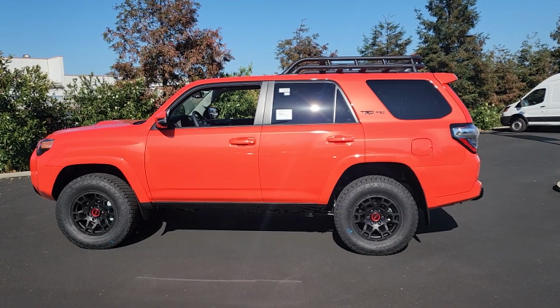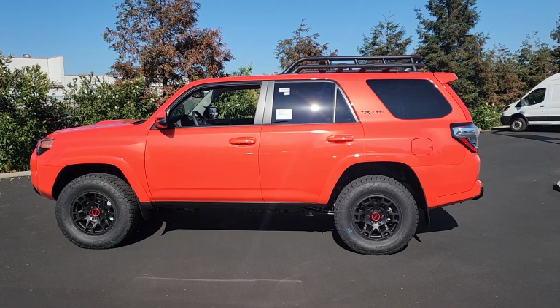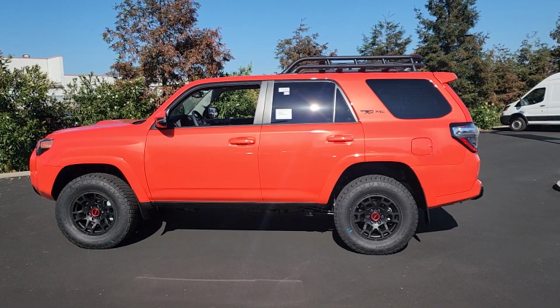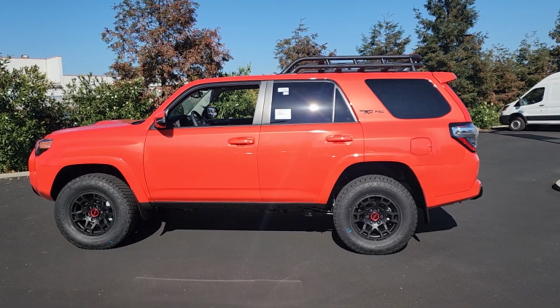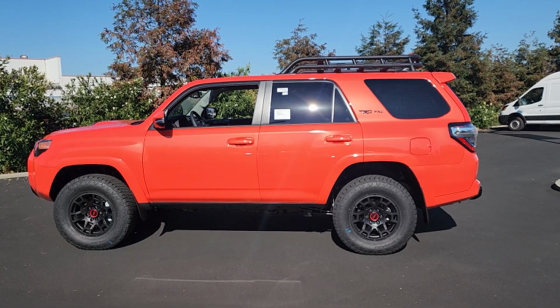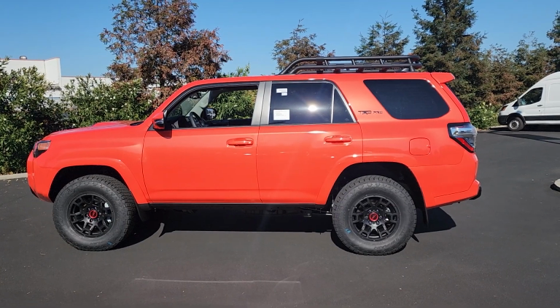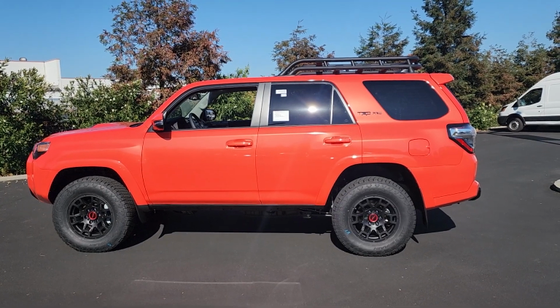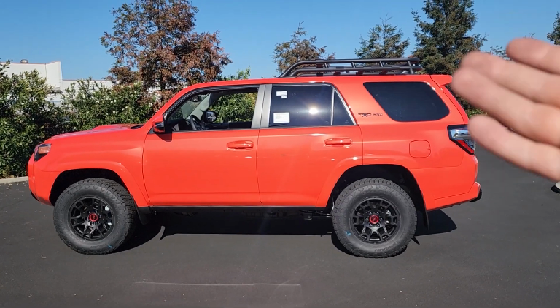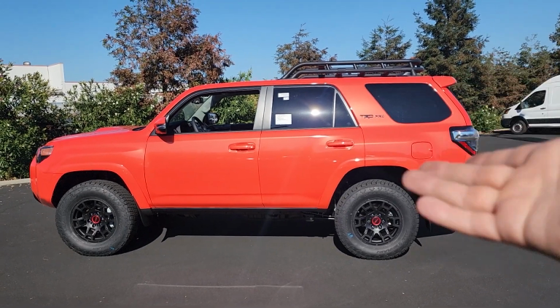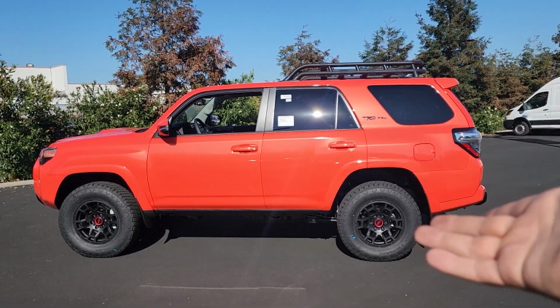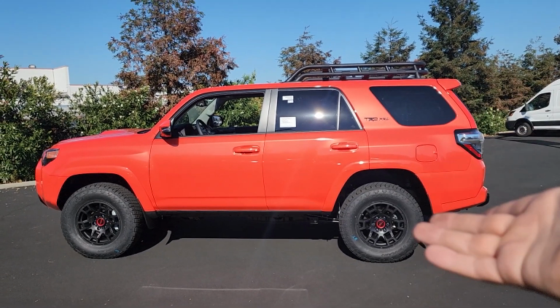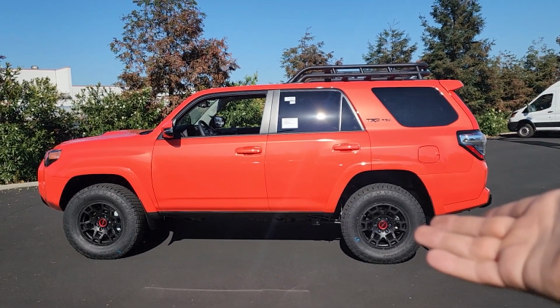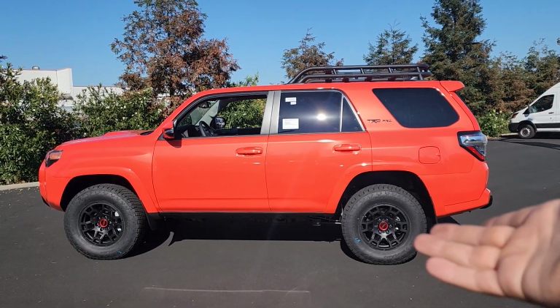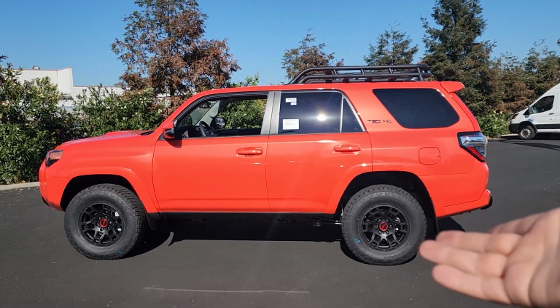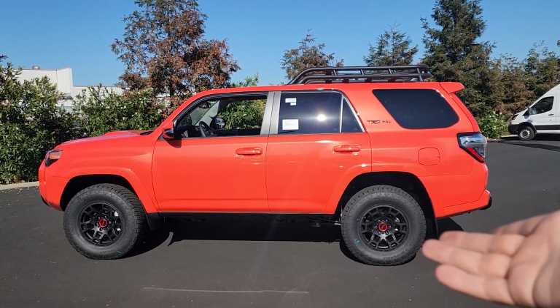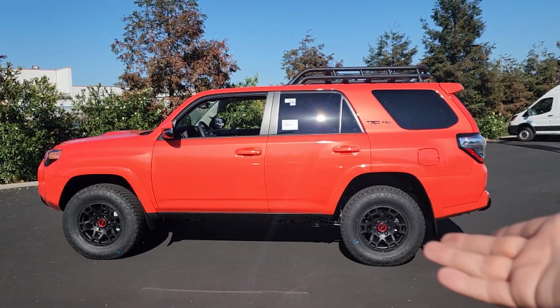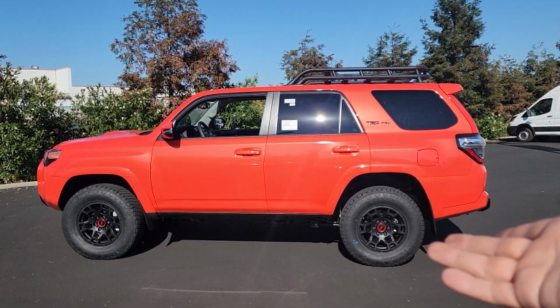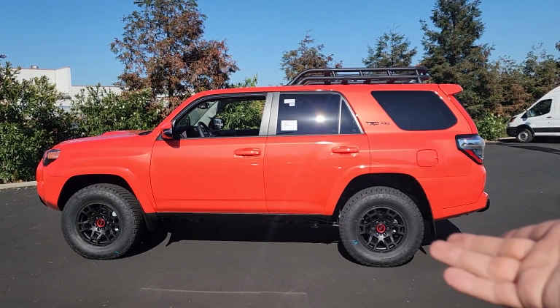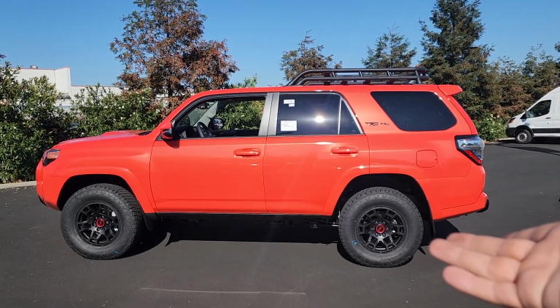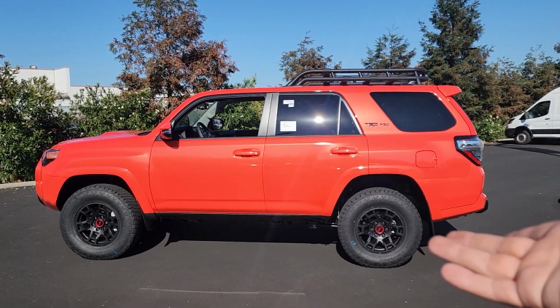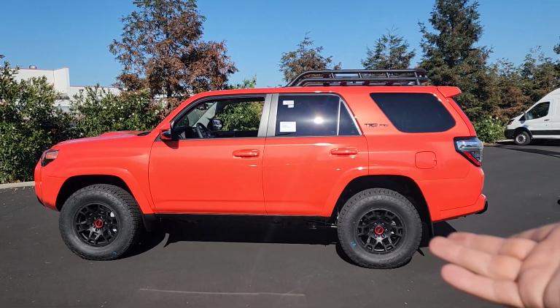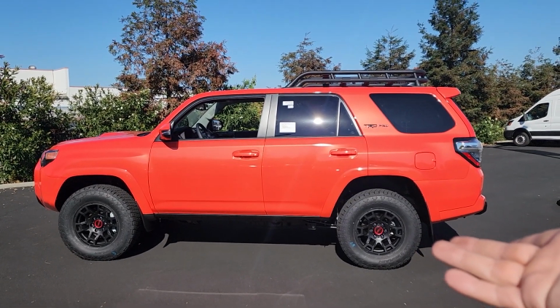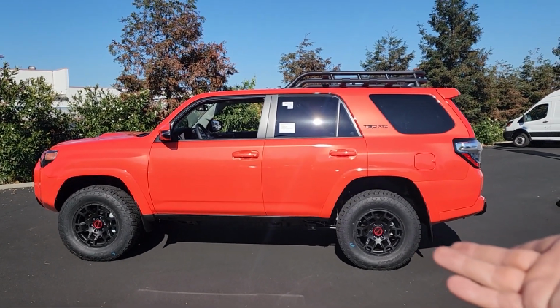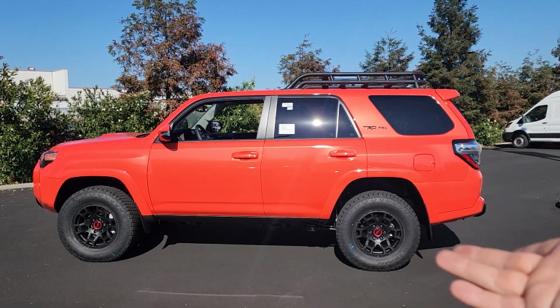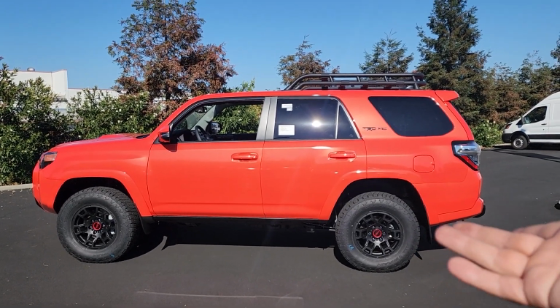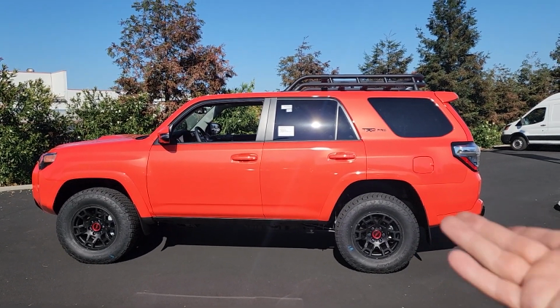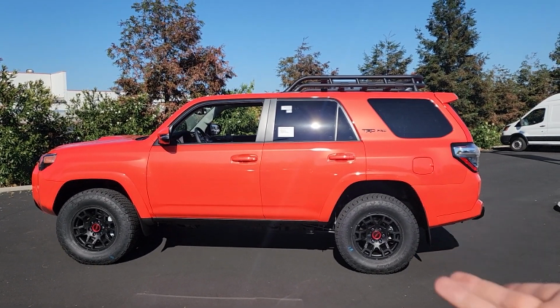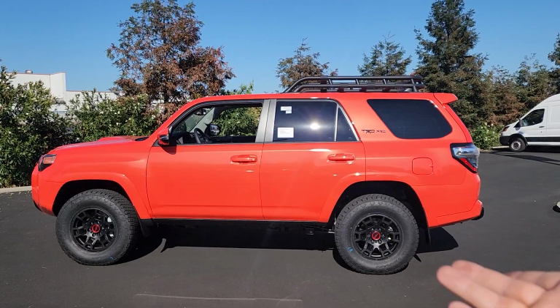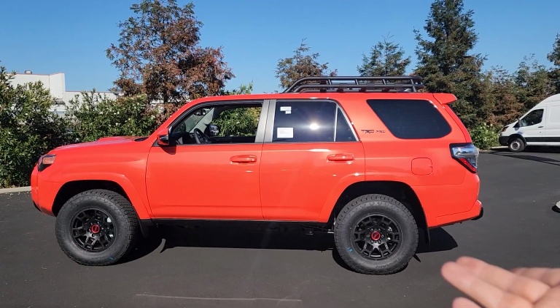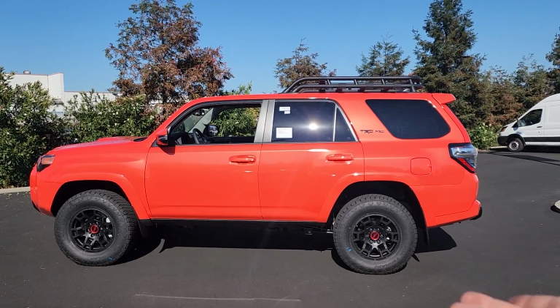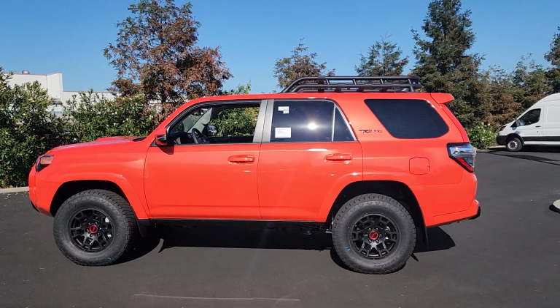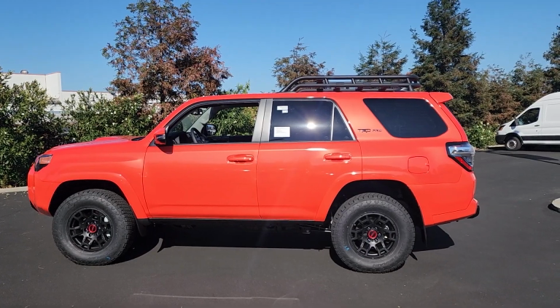A quick question for the comments below: in your region do you refer to the 4Runner as an SUV or a truck?